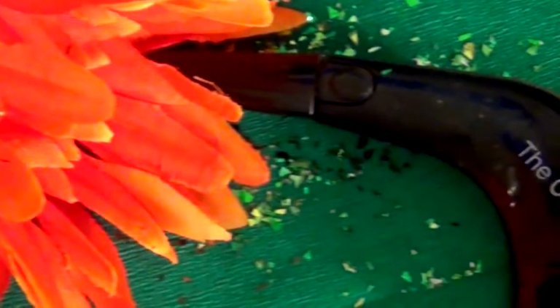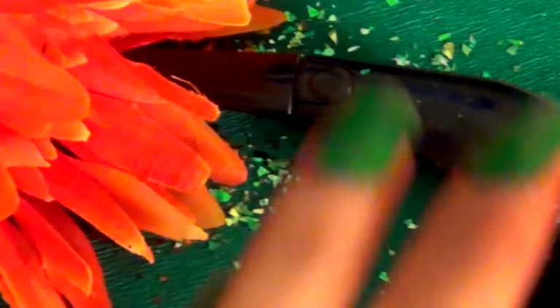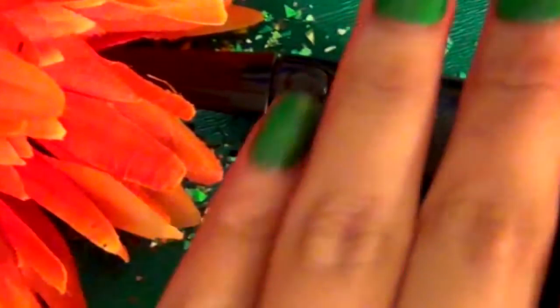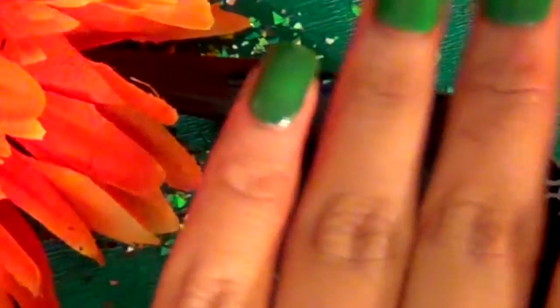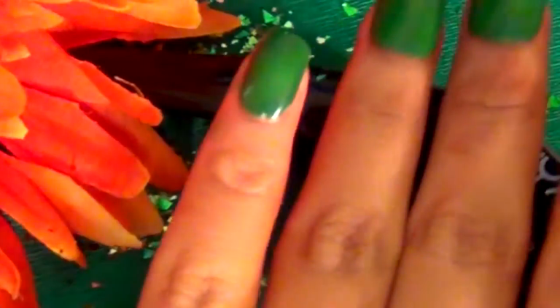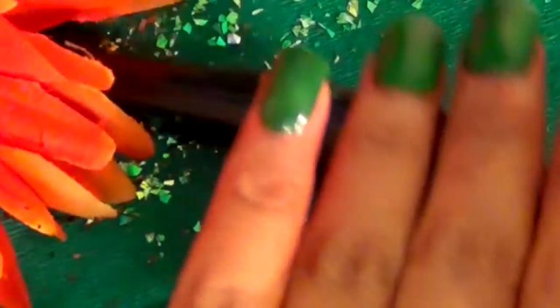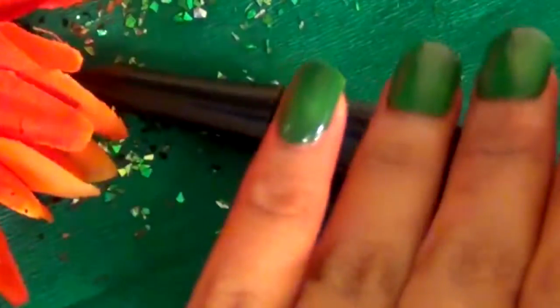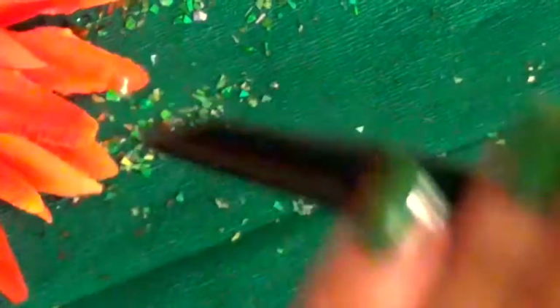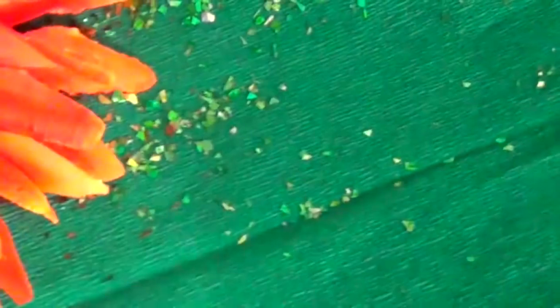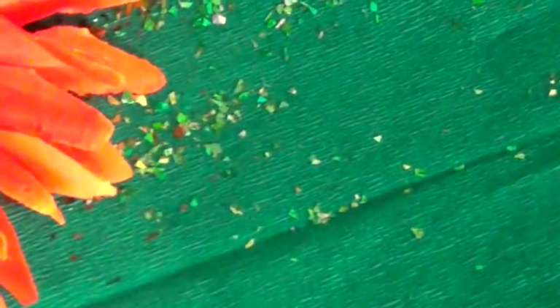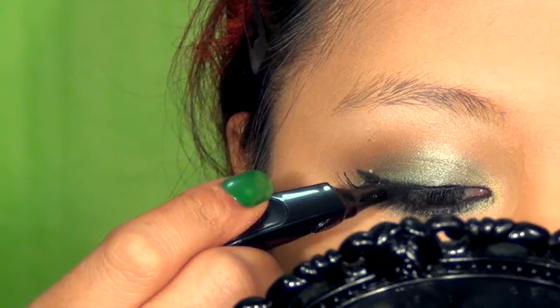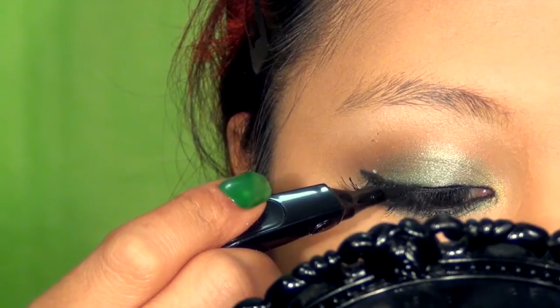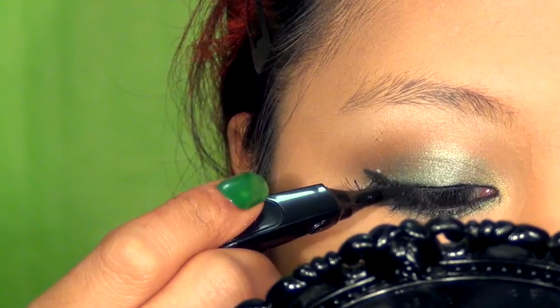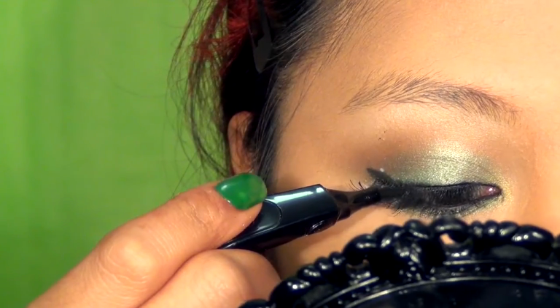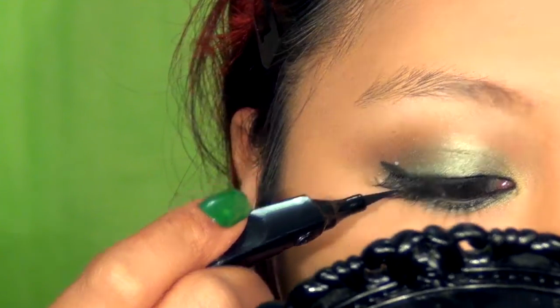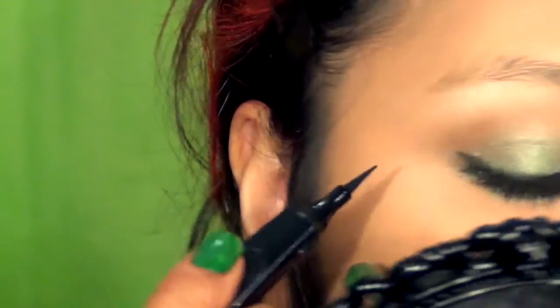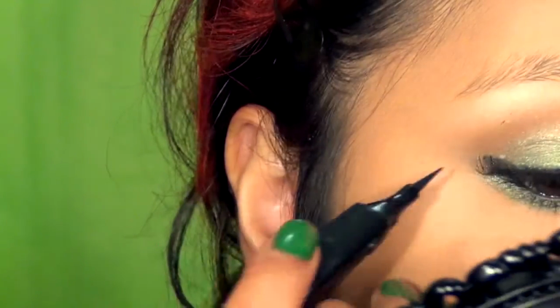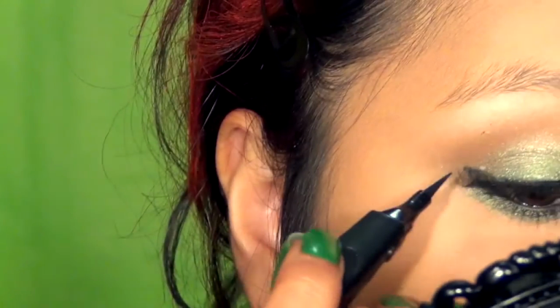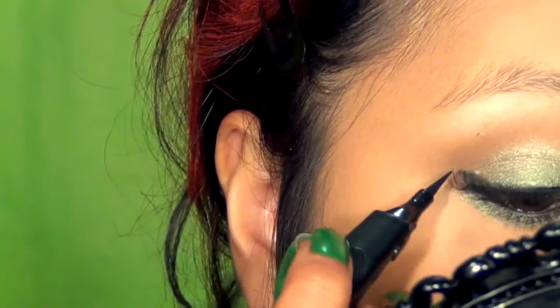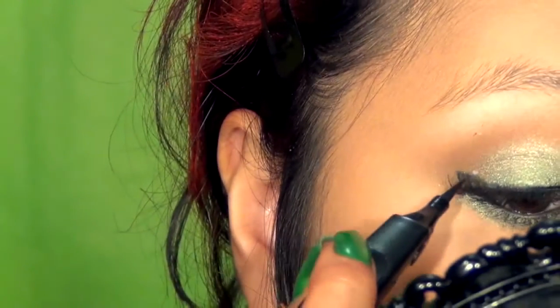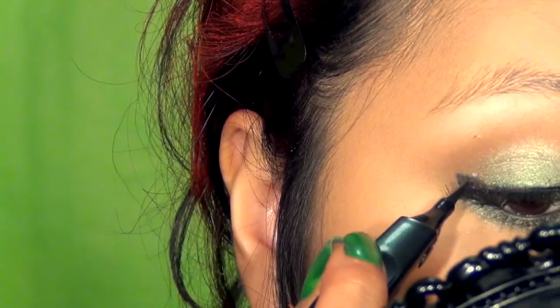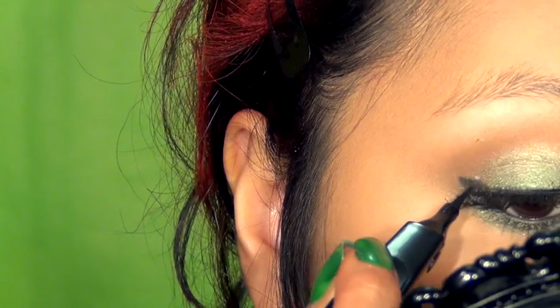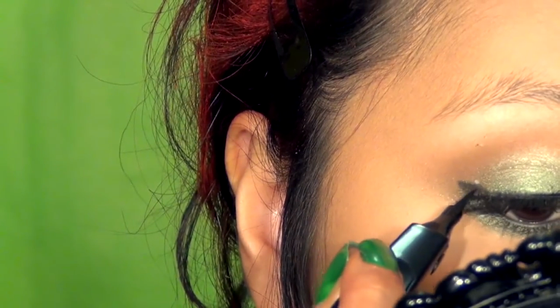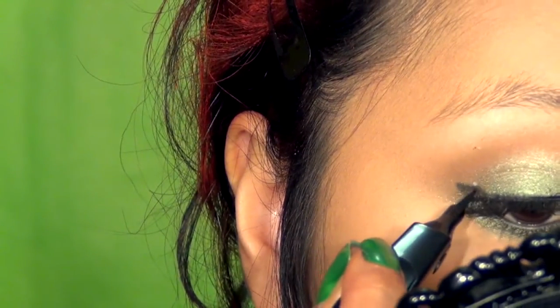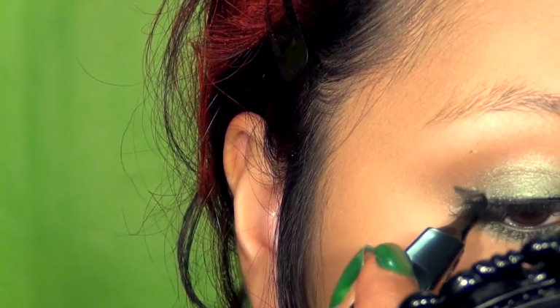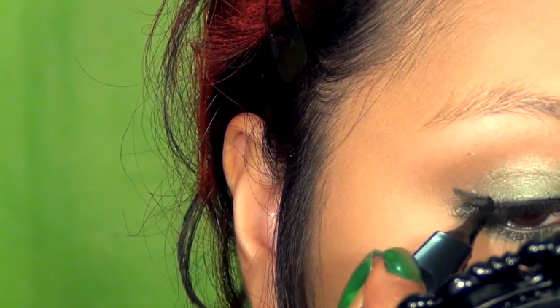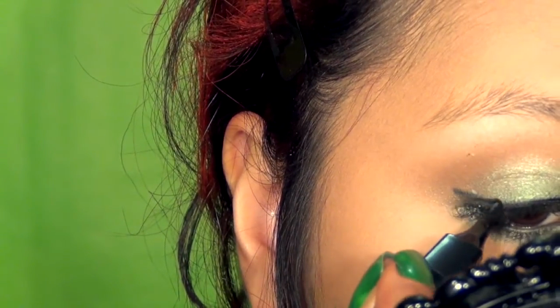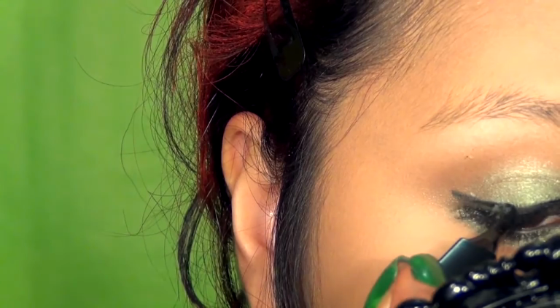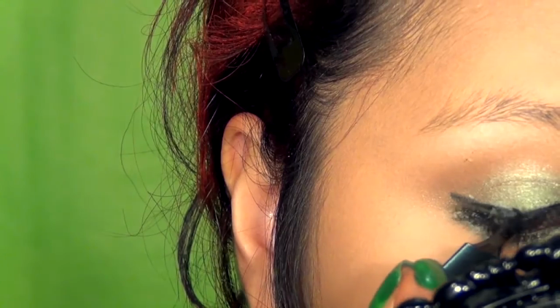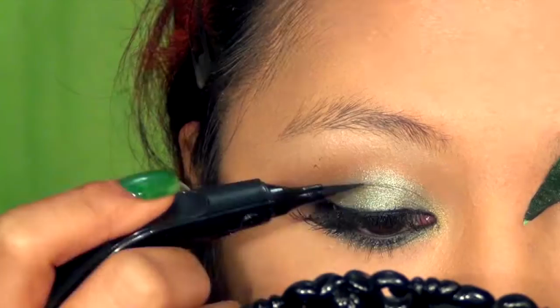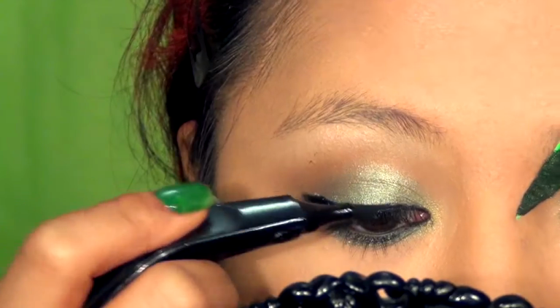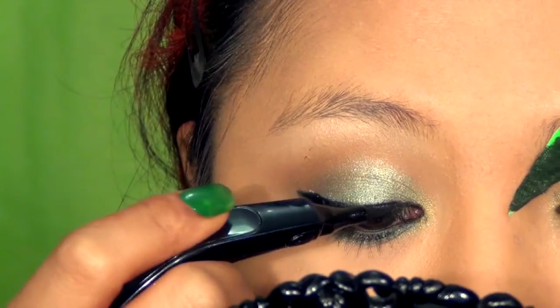Line around the upper lash line again using a black liquid liner — here I'm using NYX the Curve Eyeliner.